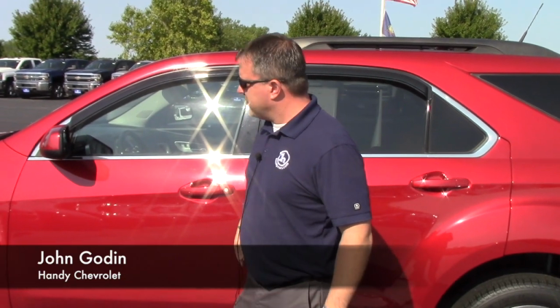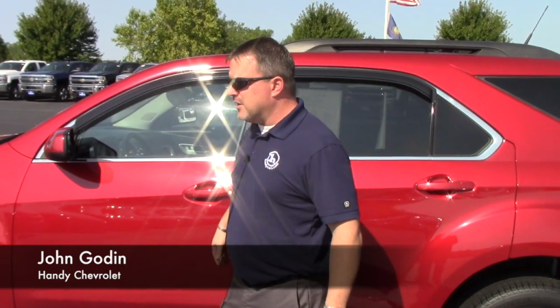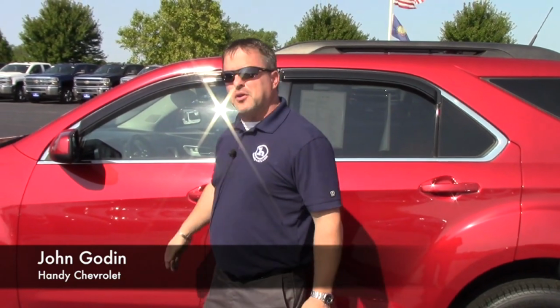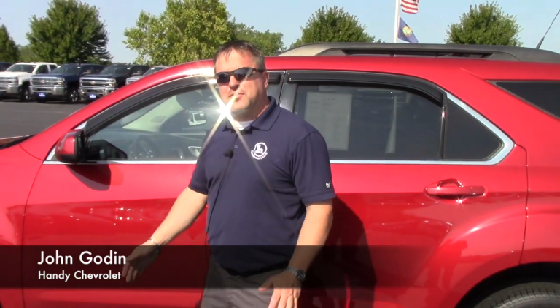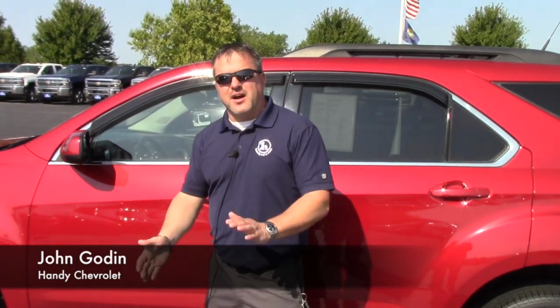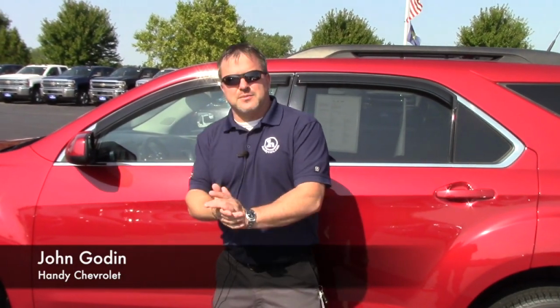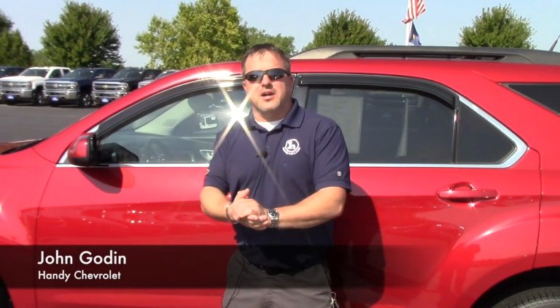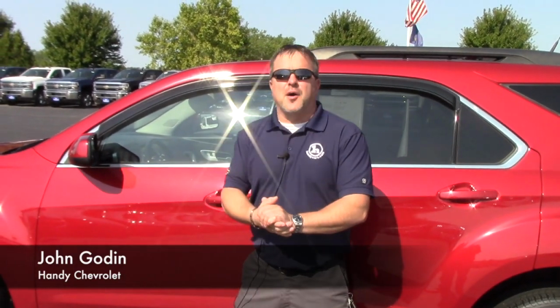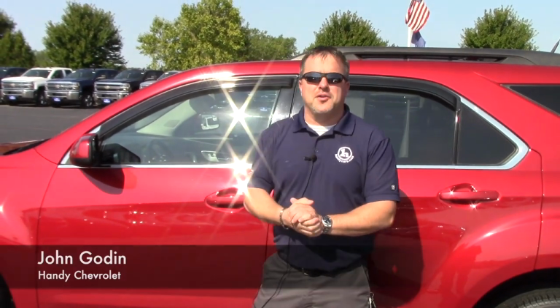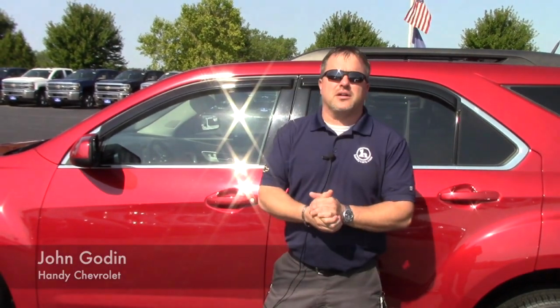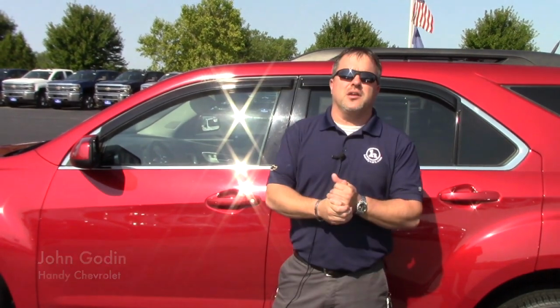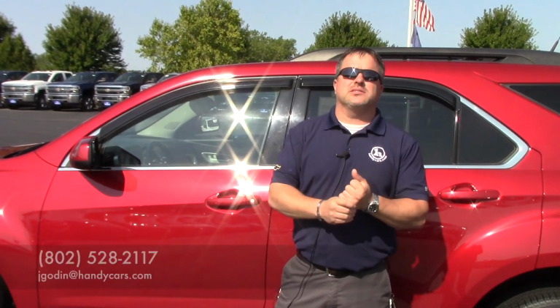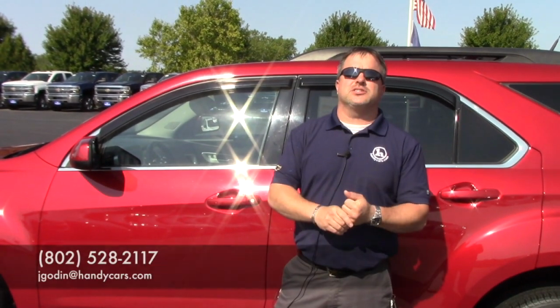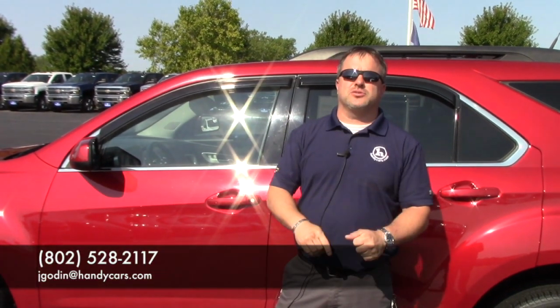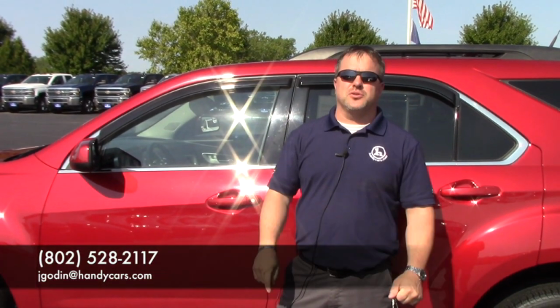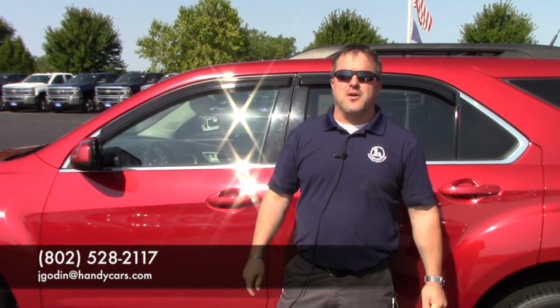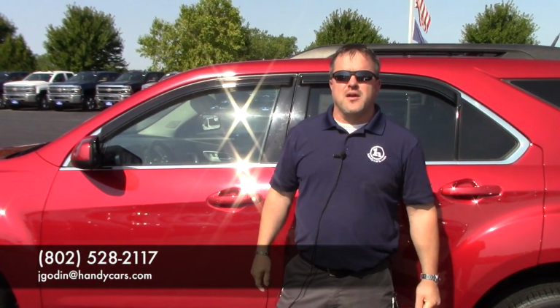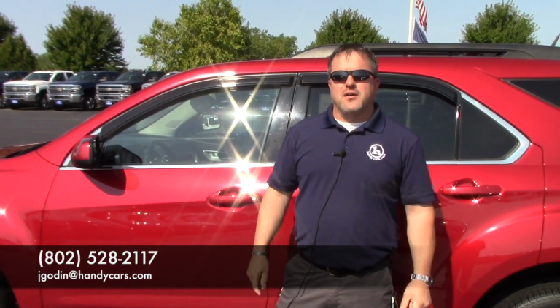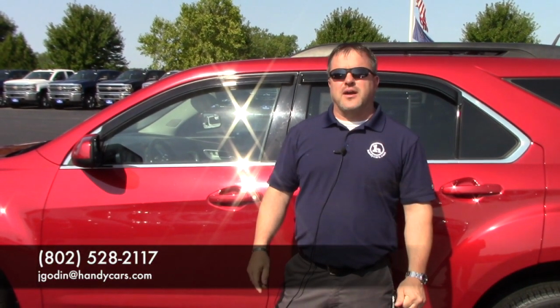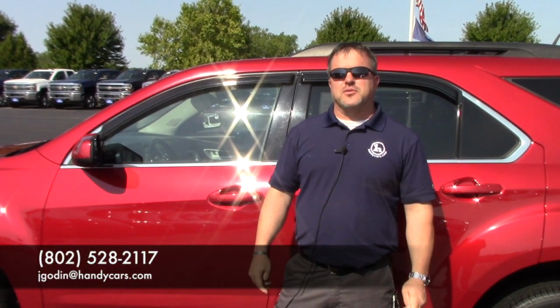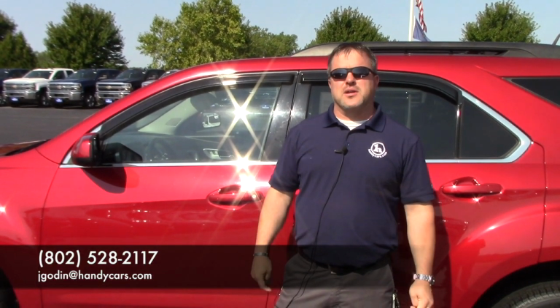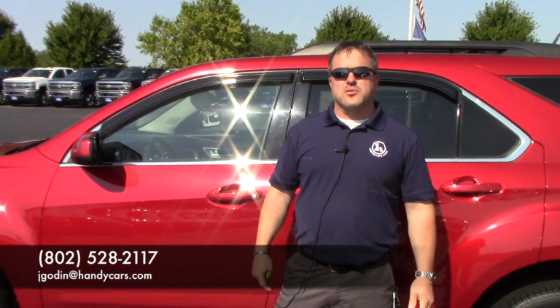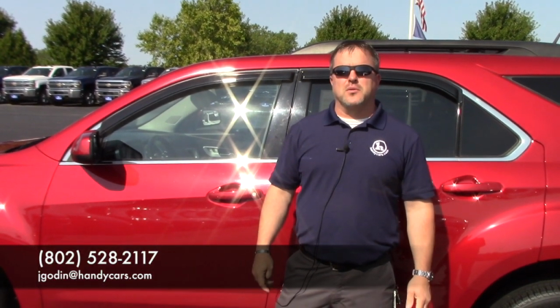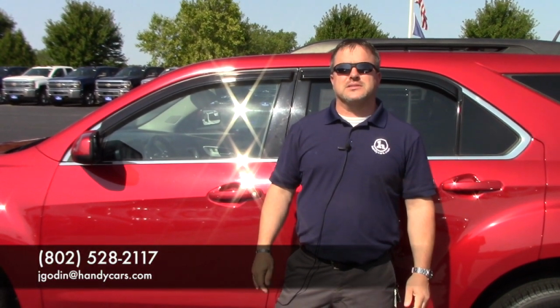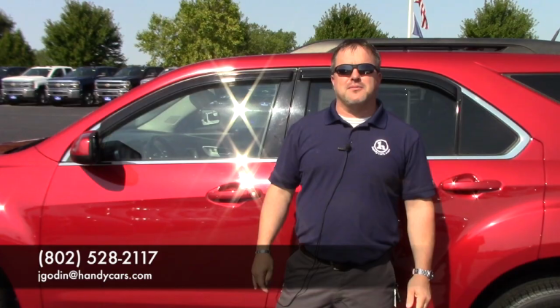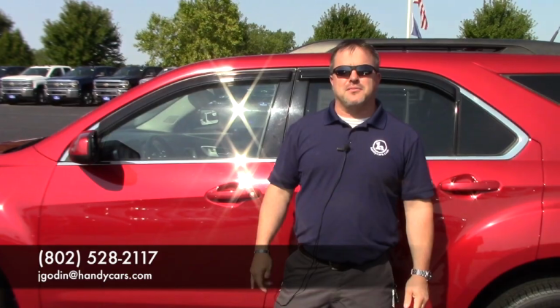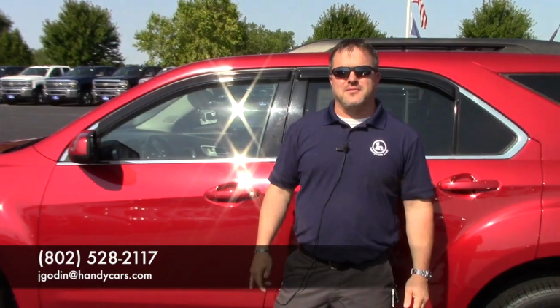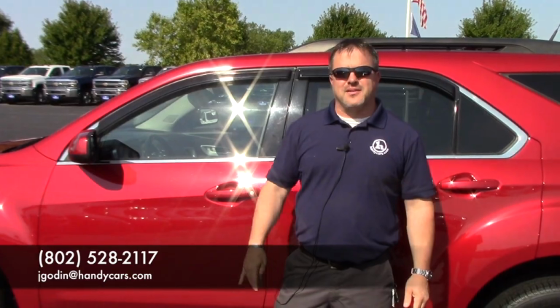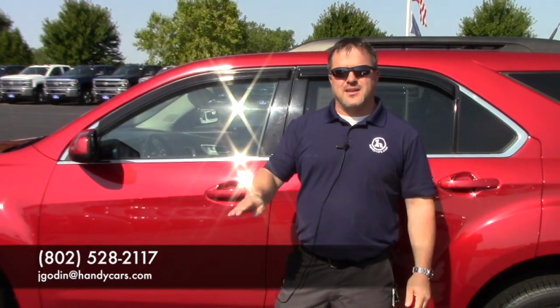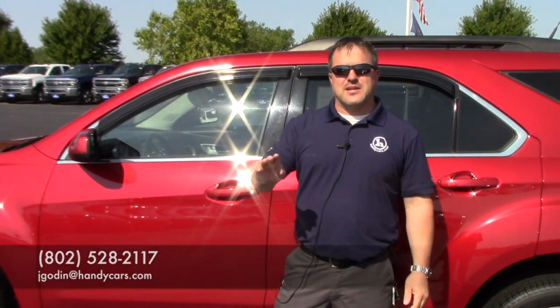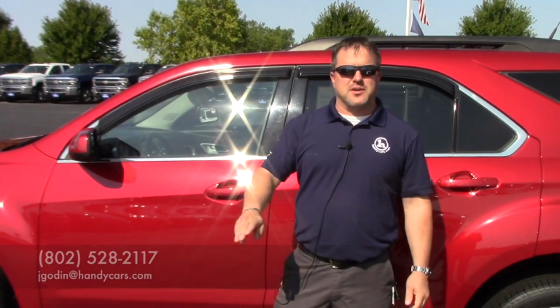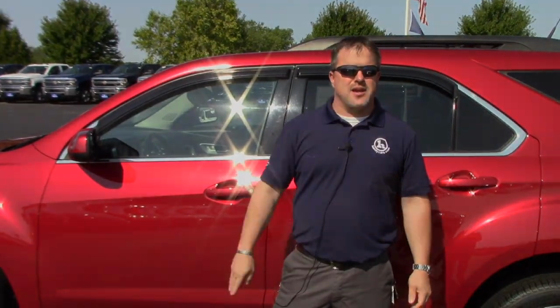Let me know your thoughts. Give me a call — my direct line here is 528-2117. Thanks, have a great day.